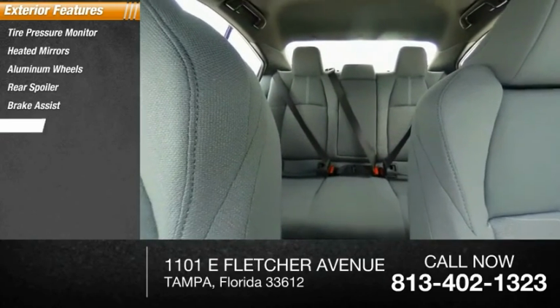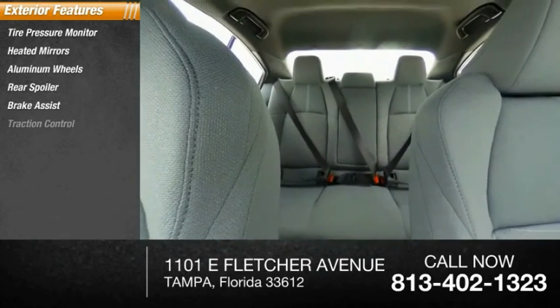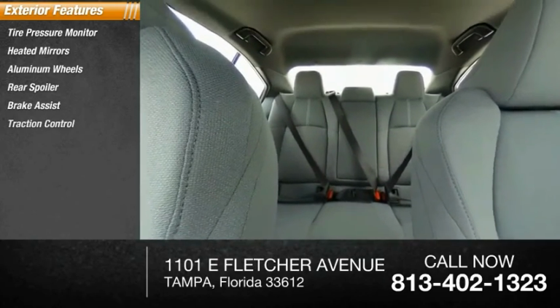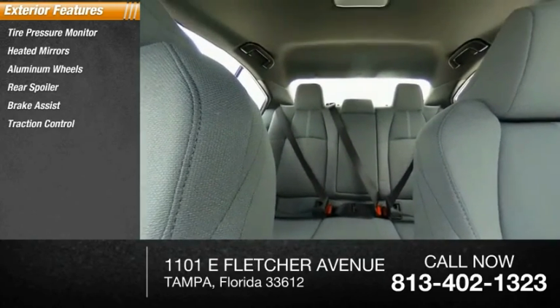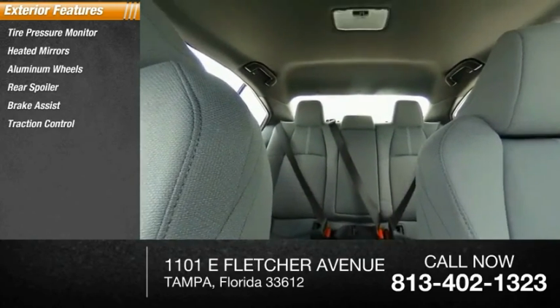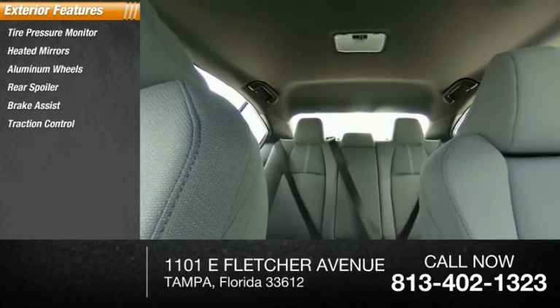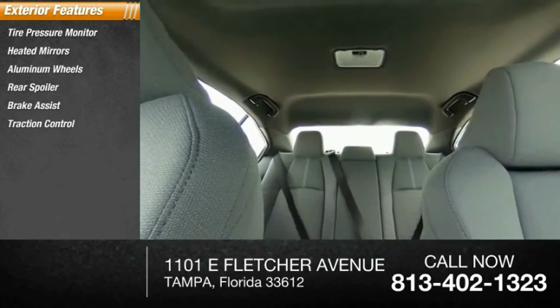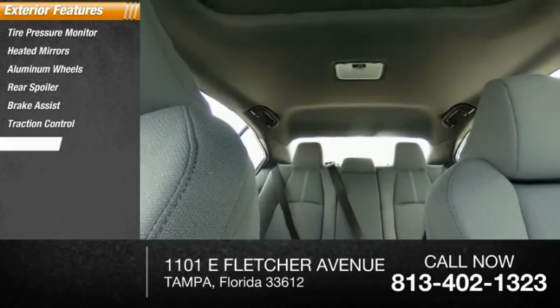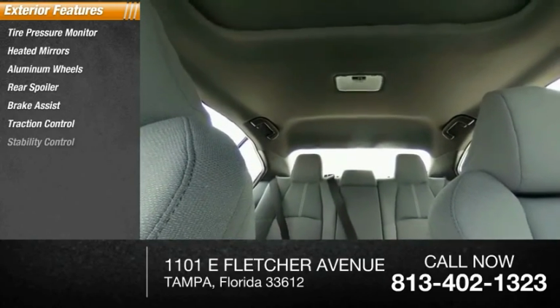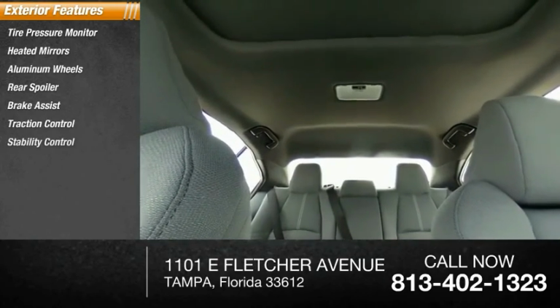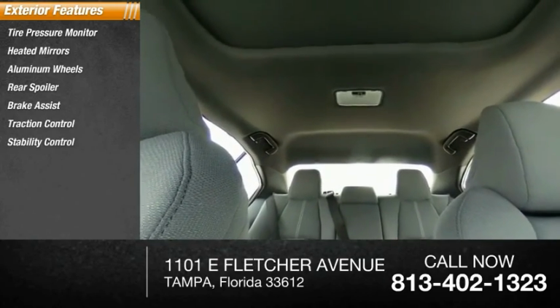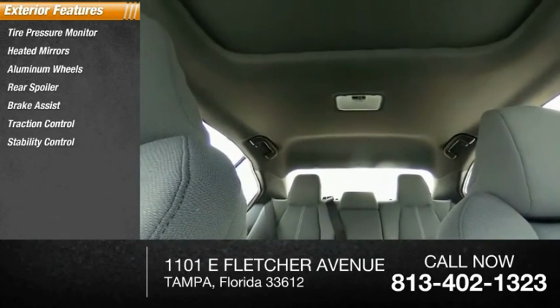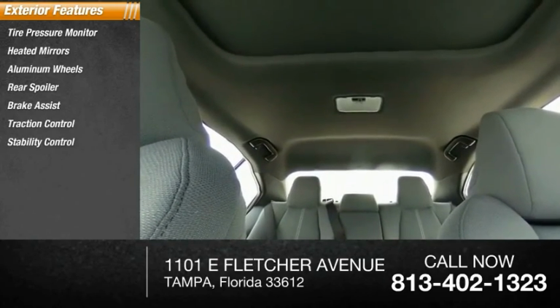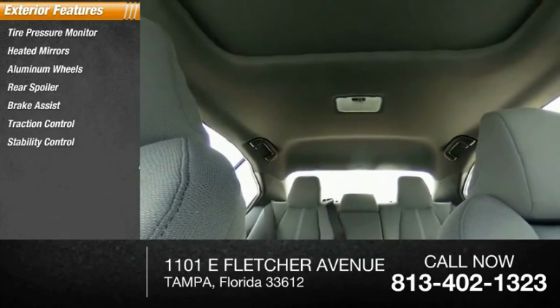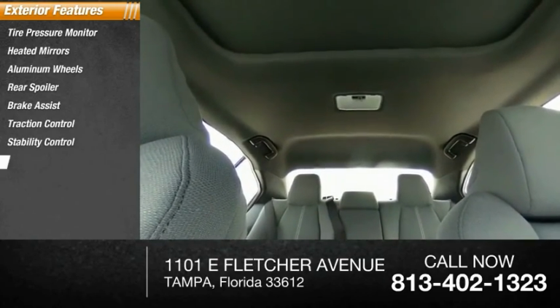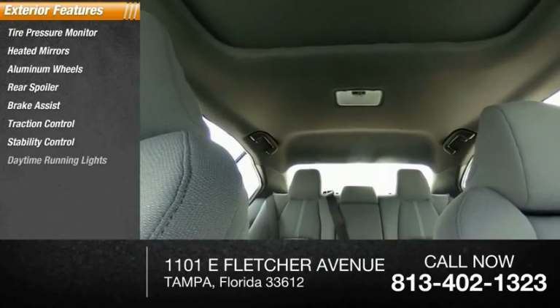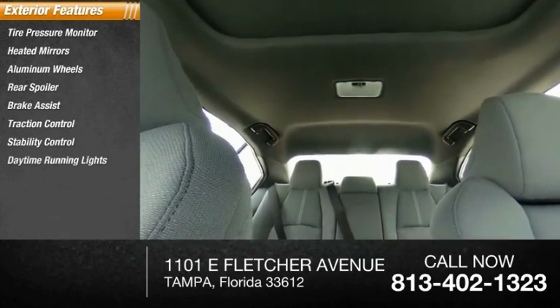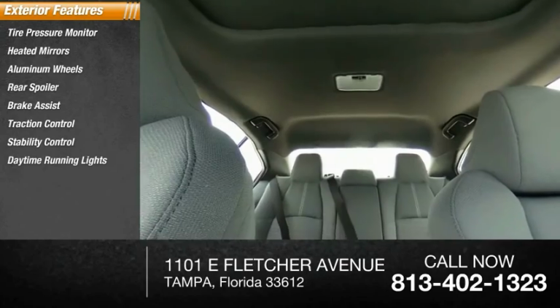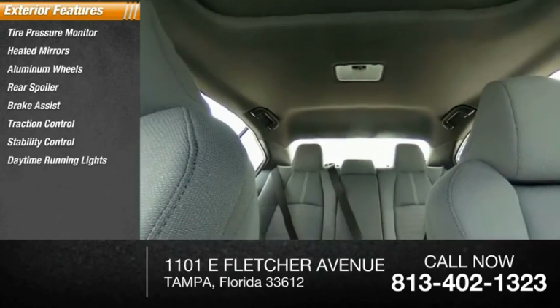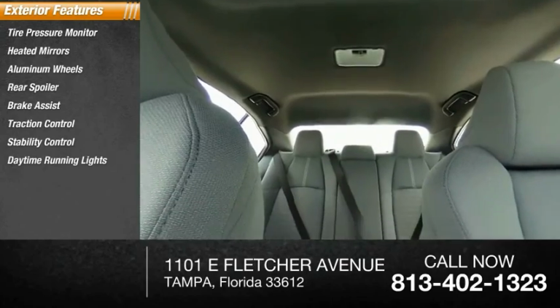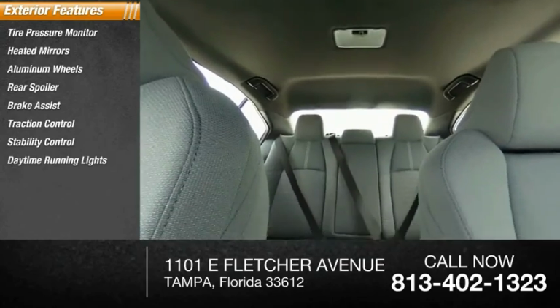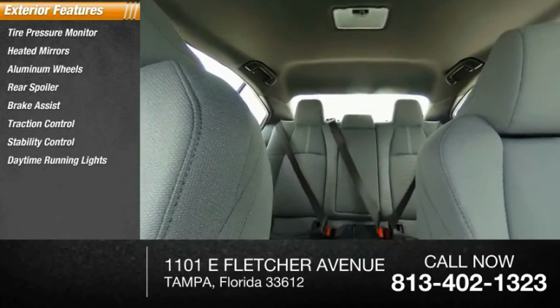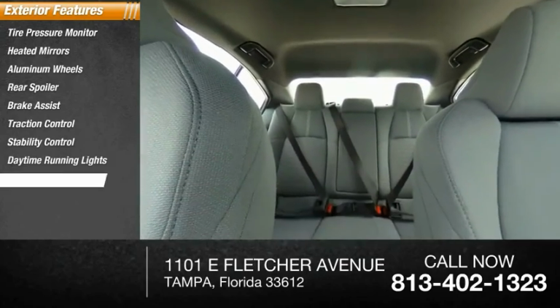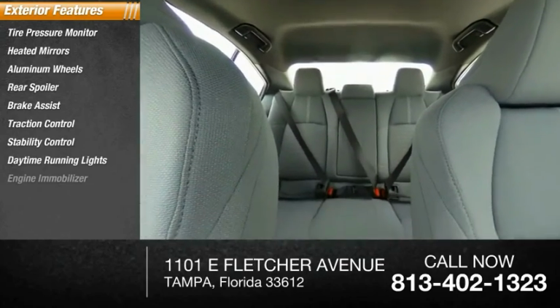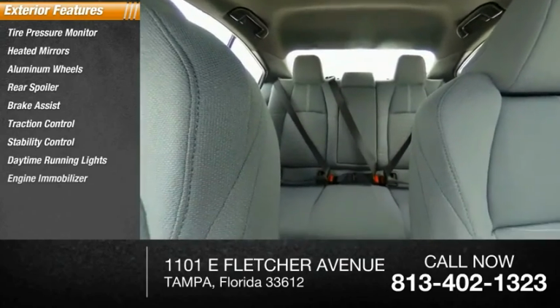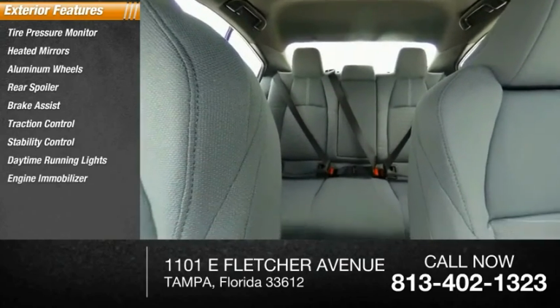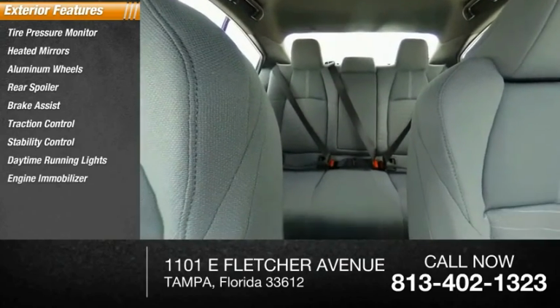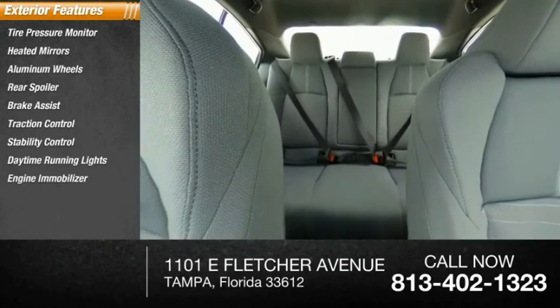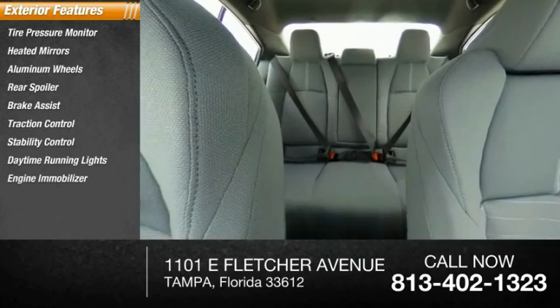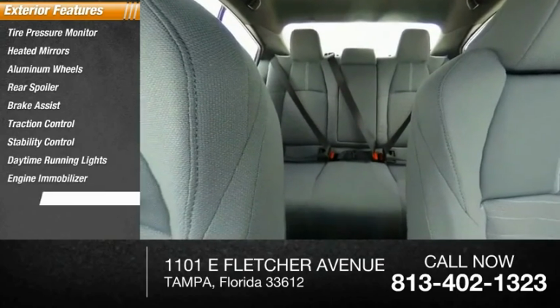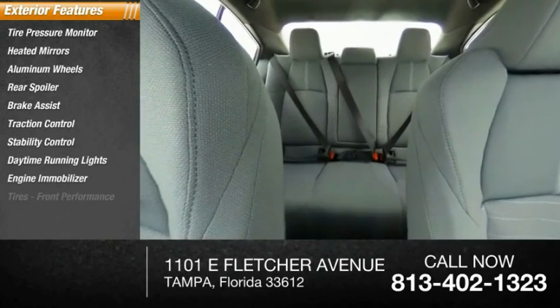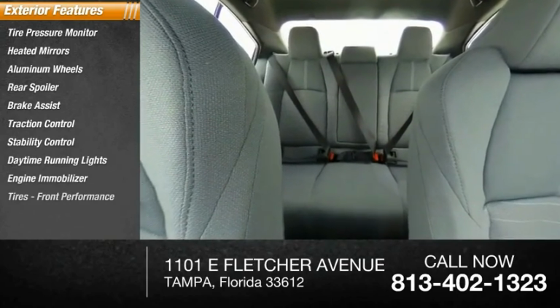Stability control, daytime running lights, engine immobilizer, and front performance tires.